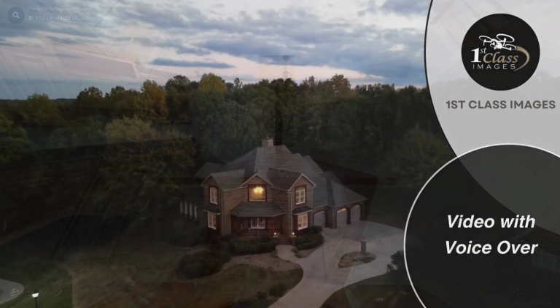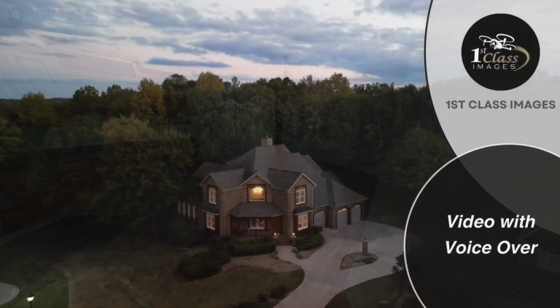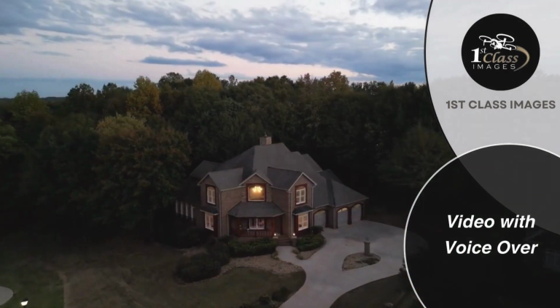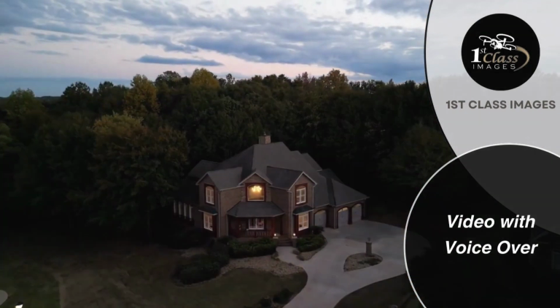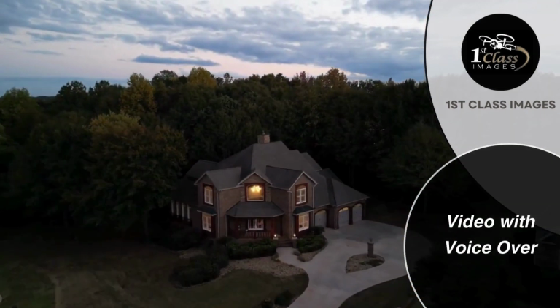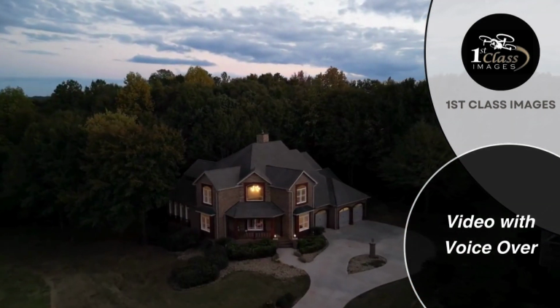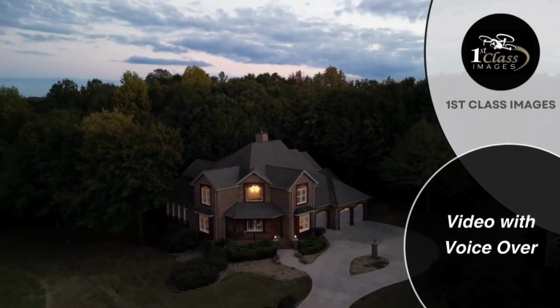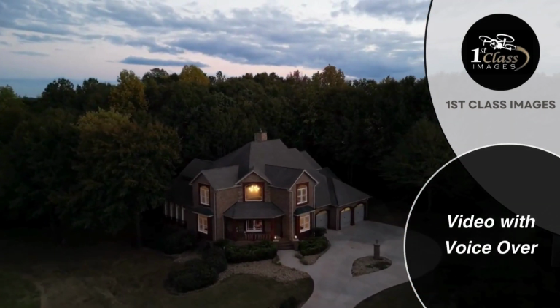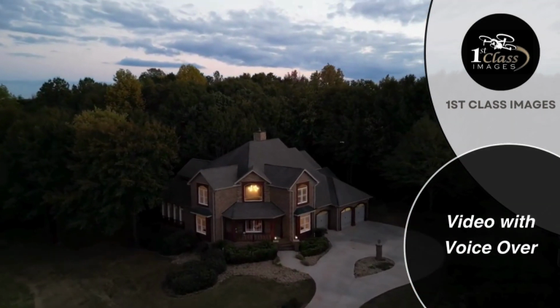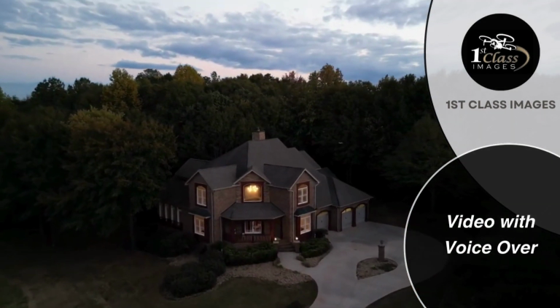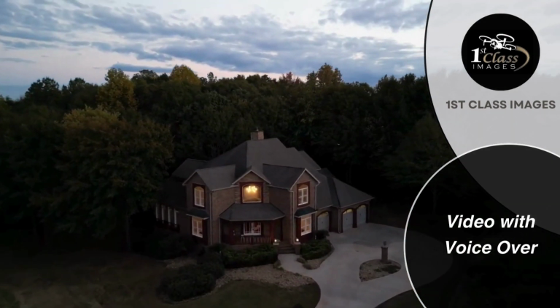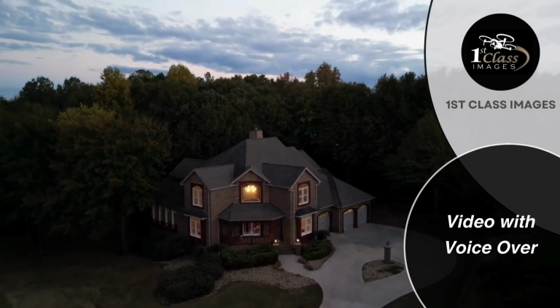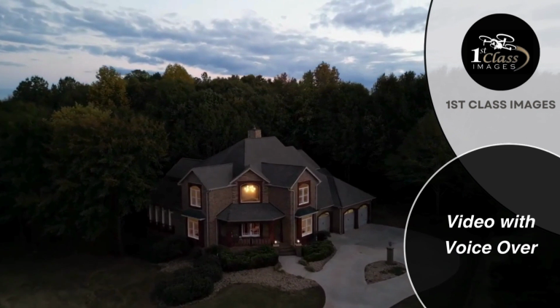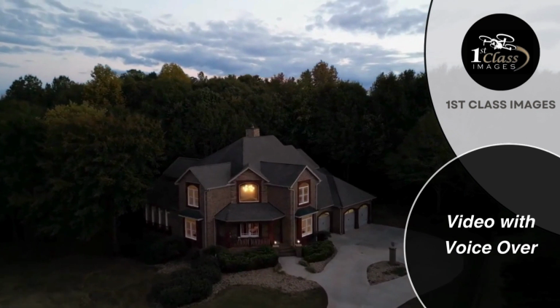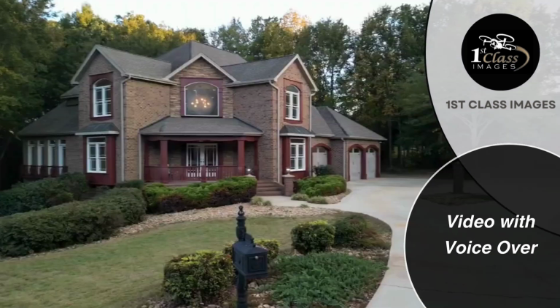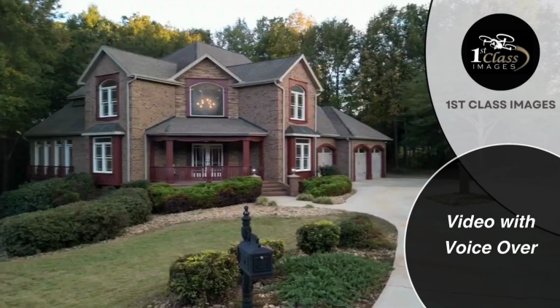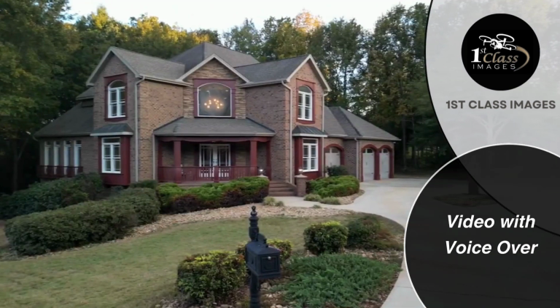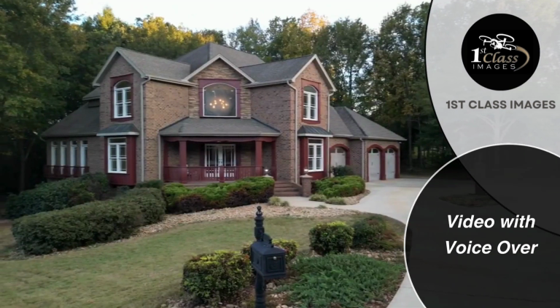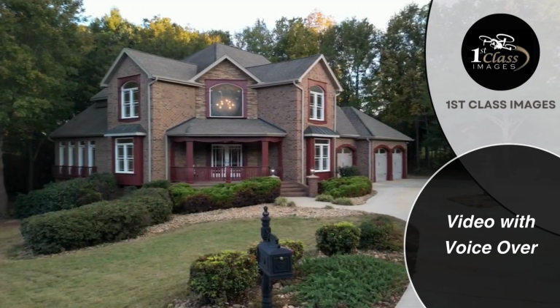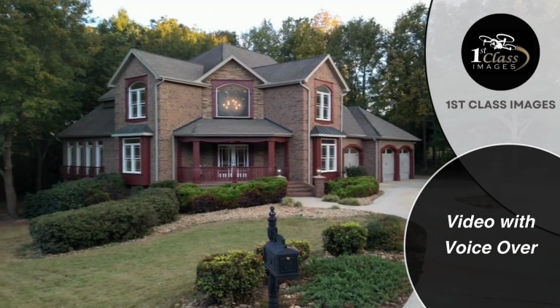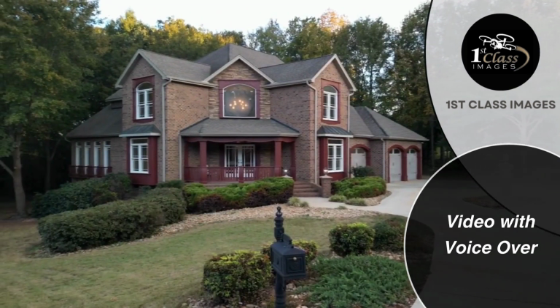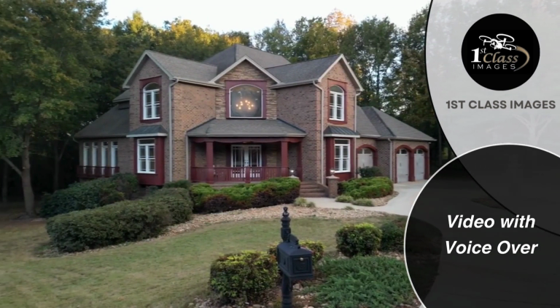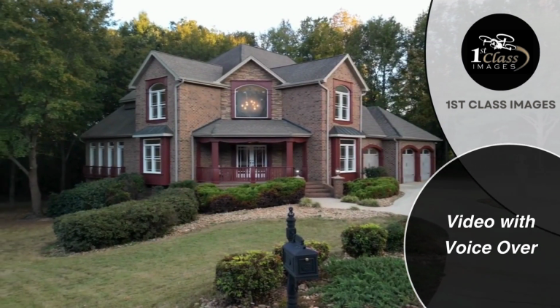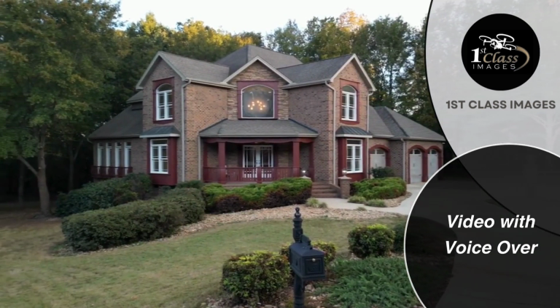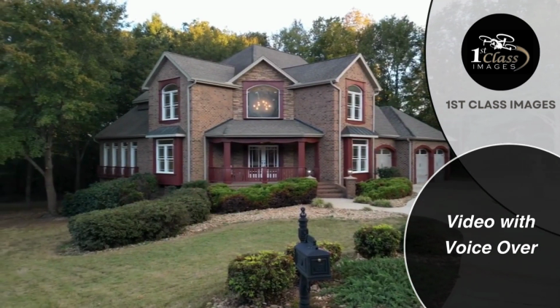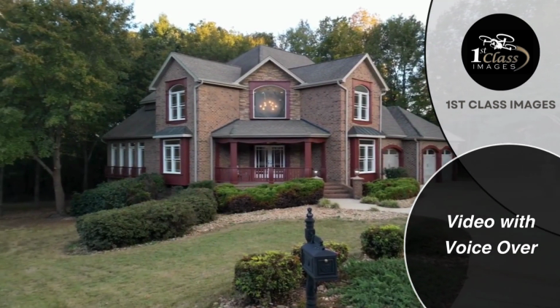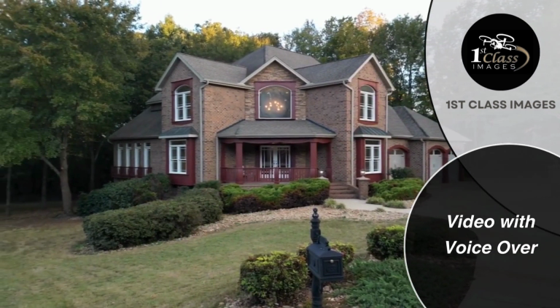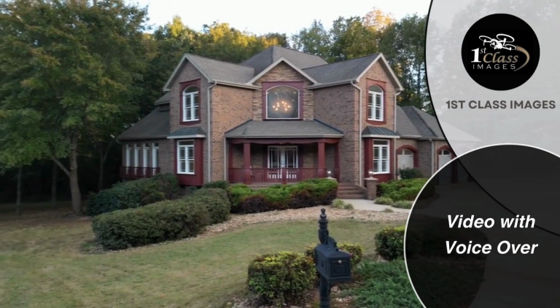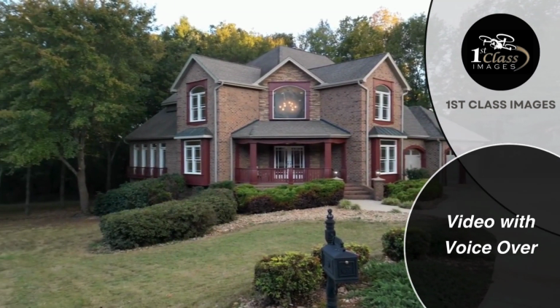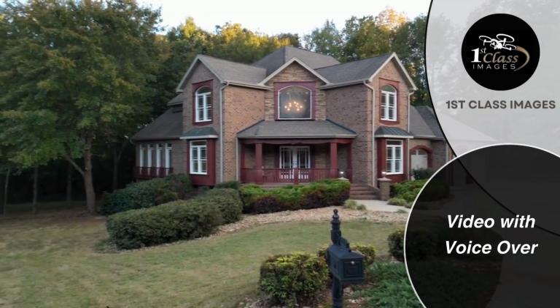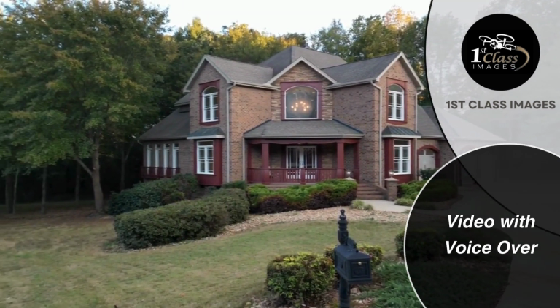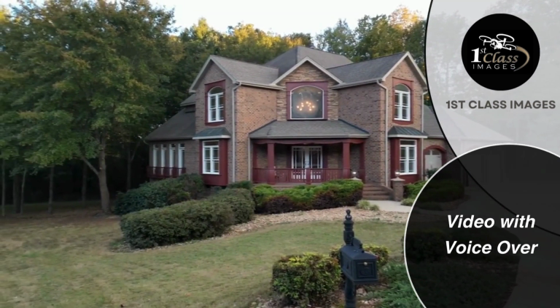Welcome to 1.12 Line Light Drive, your dream home in Anderson, South Carolina.